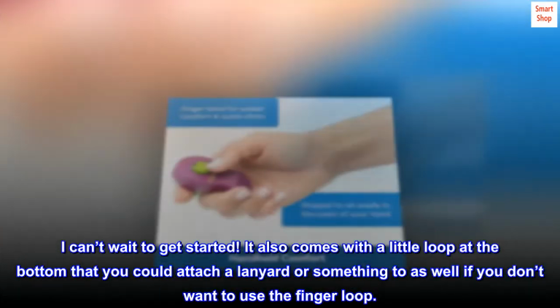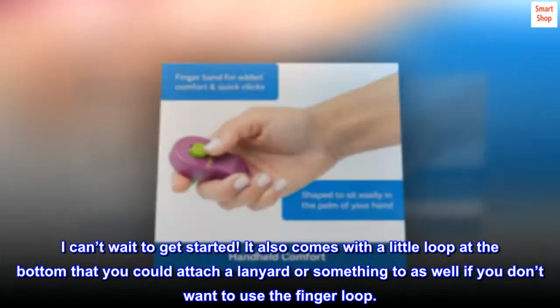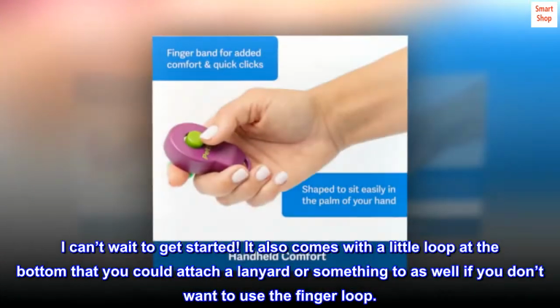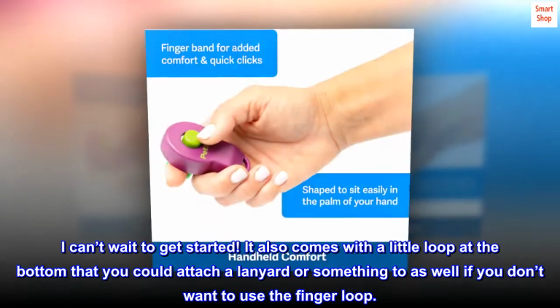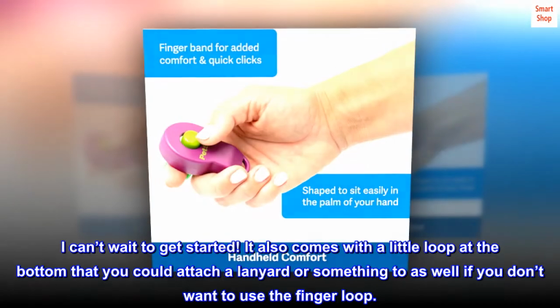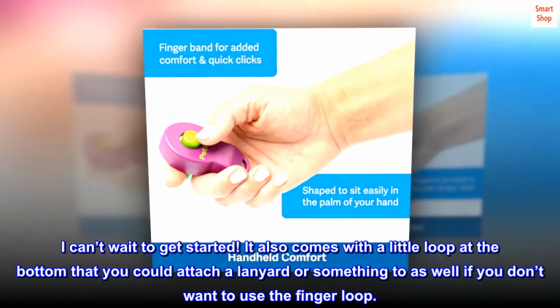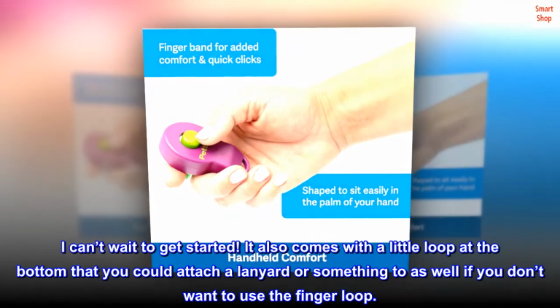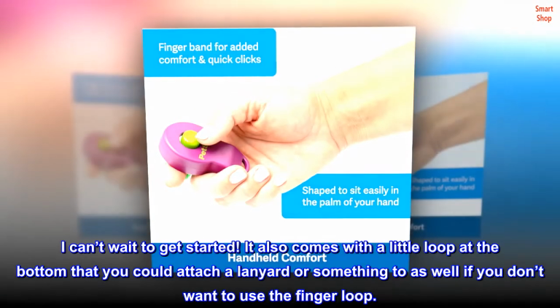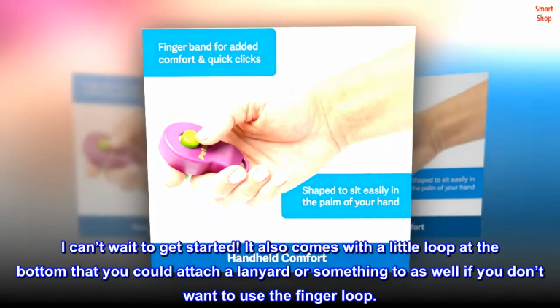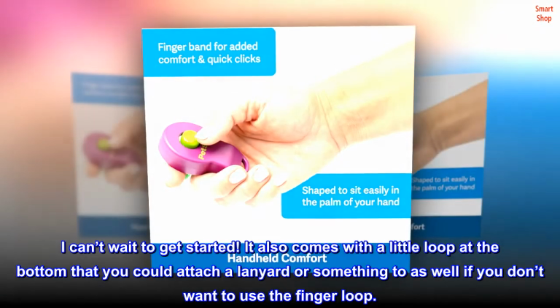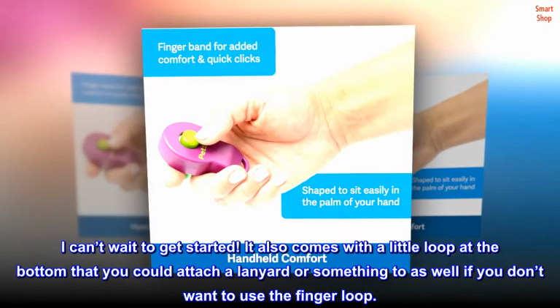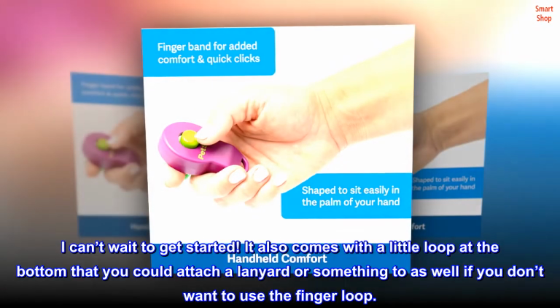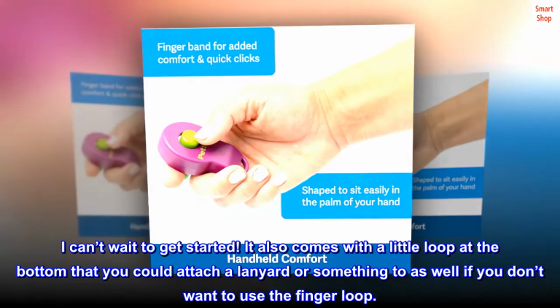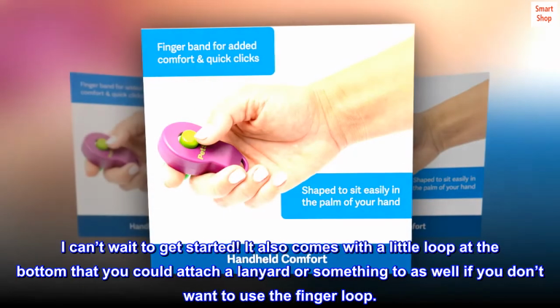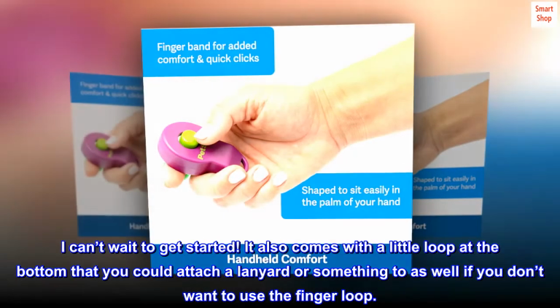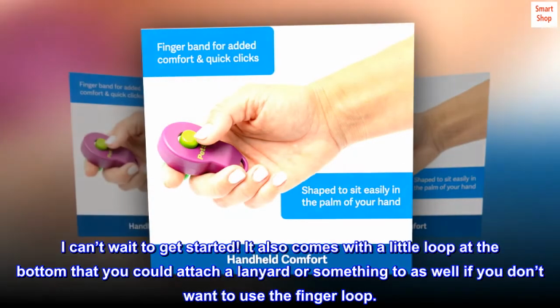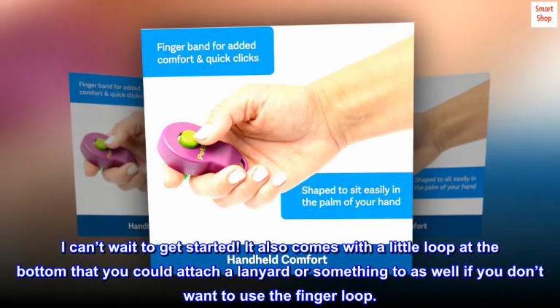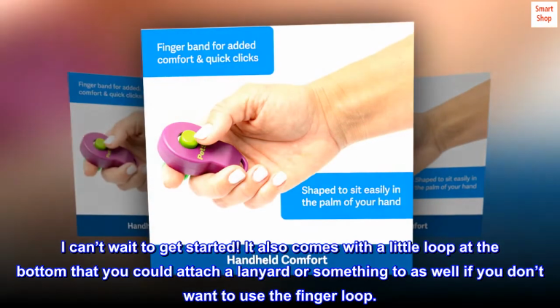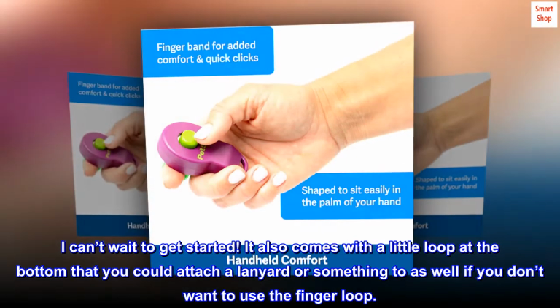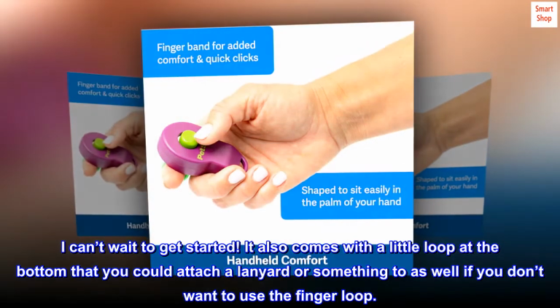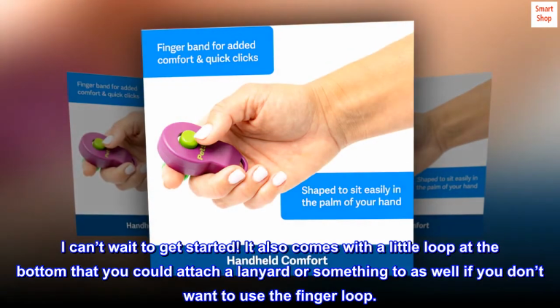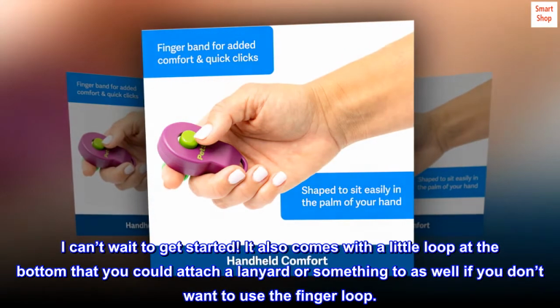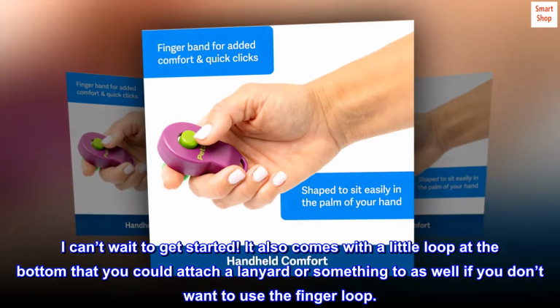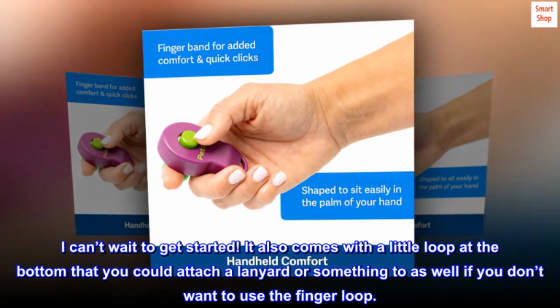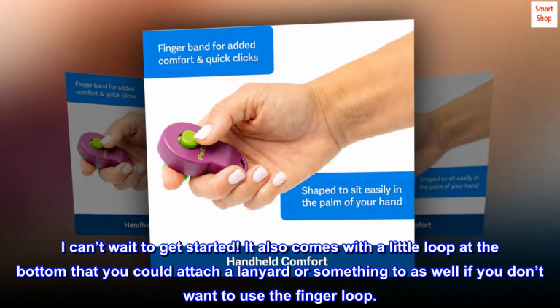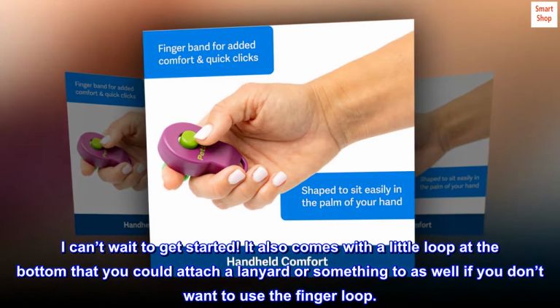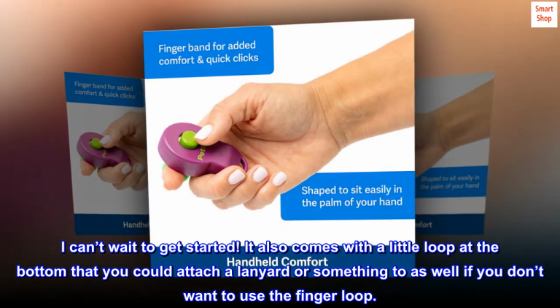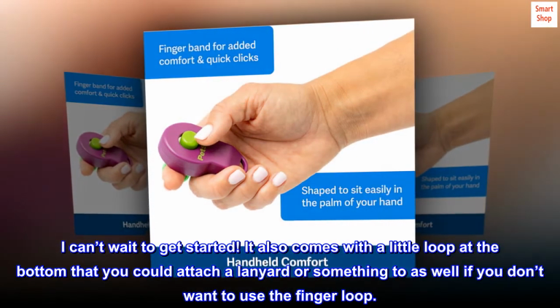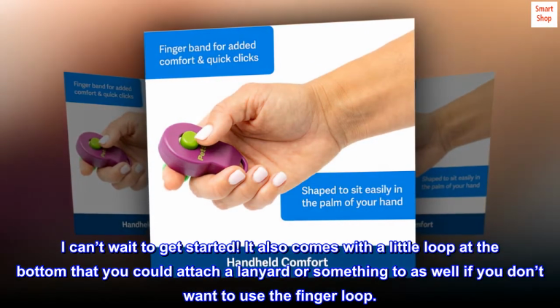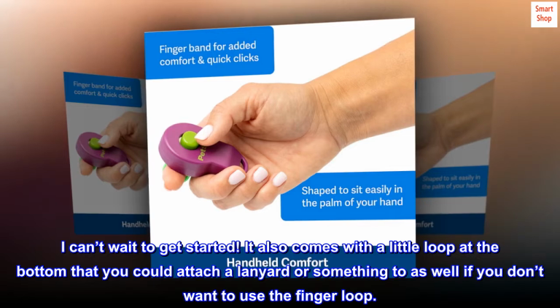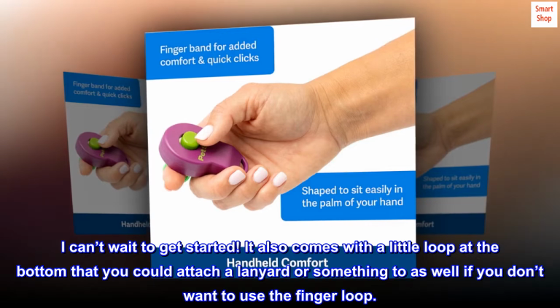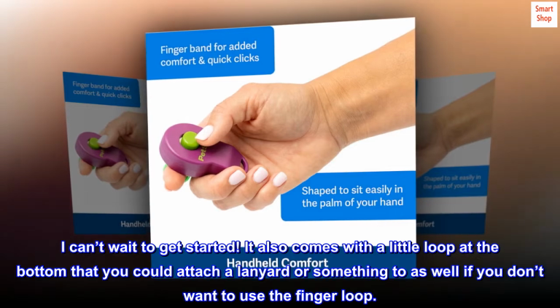It also comes with a little loop at the bottom that you could attach a lanyard or something to as well, if you don't want to use the finger loop.